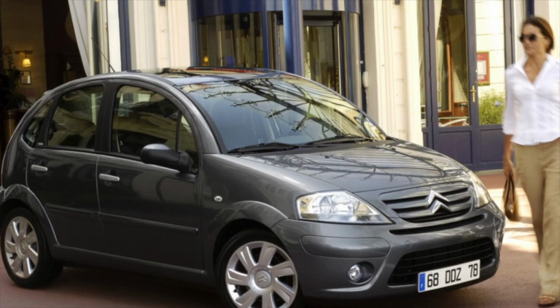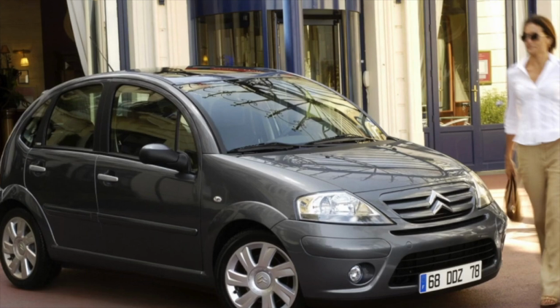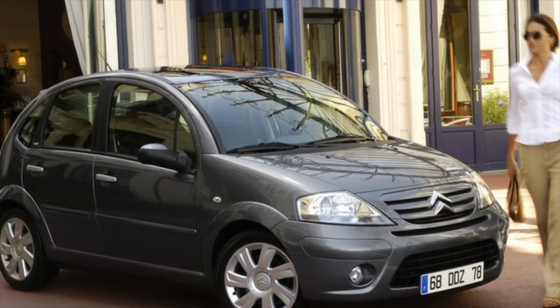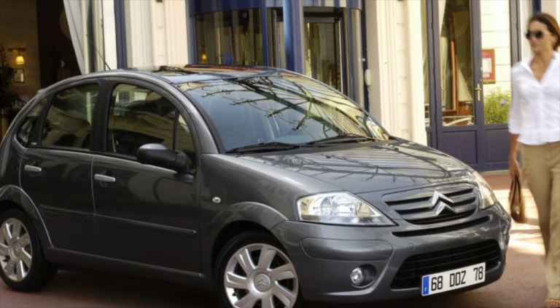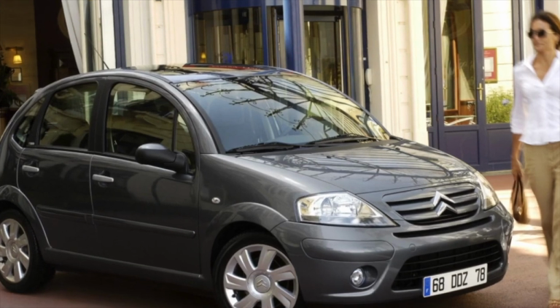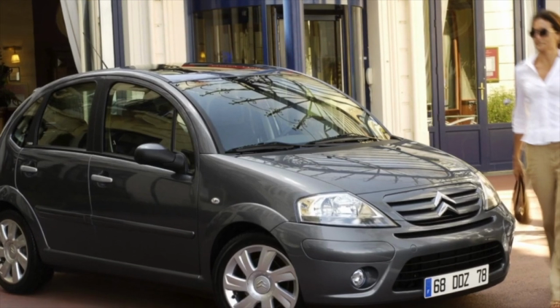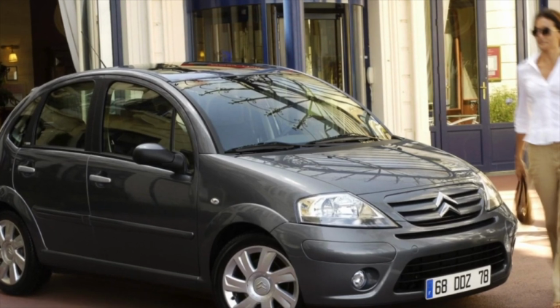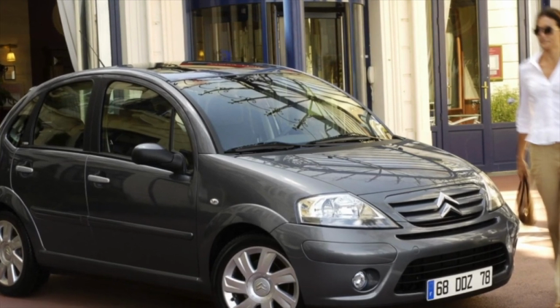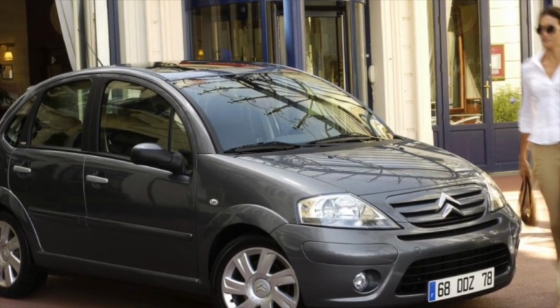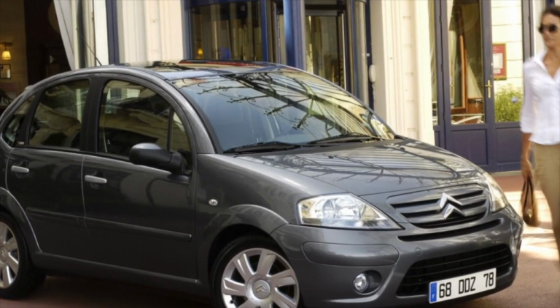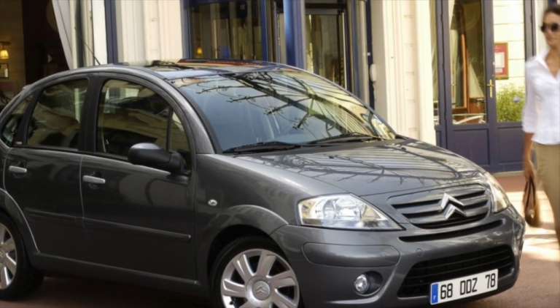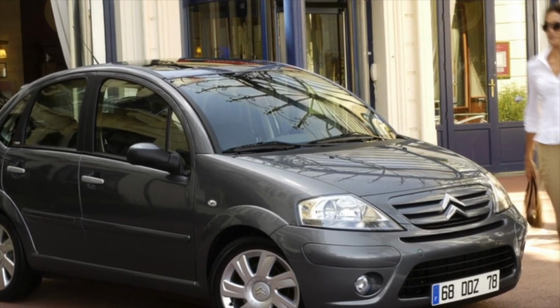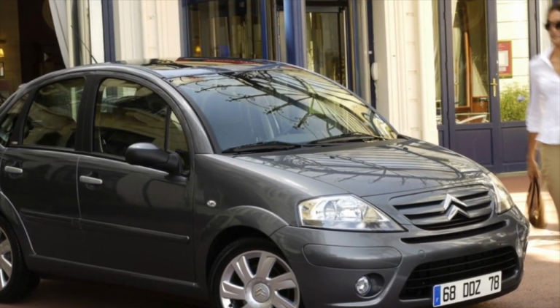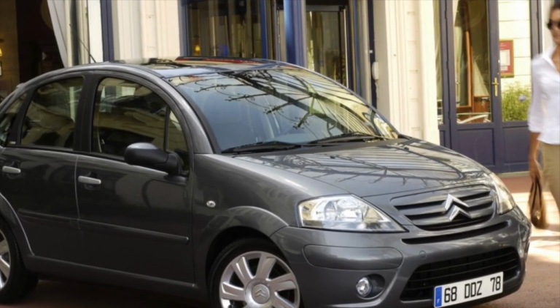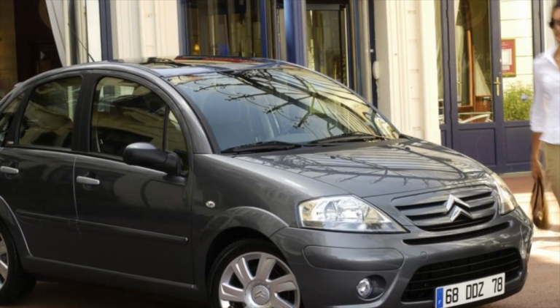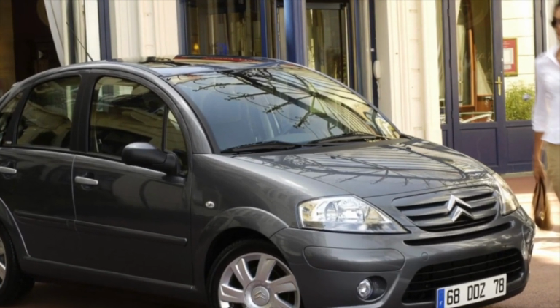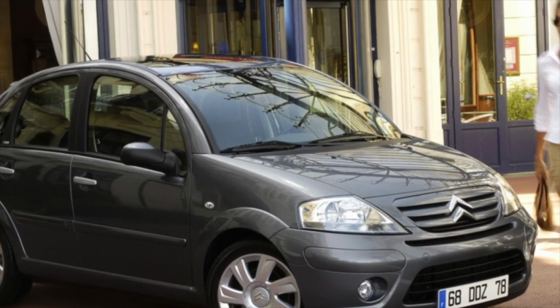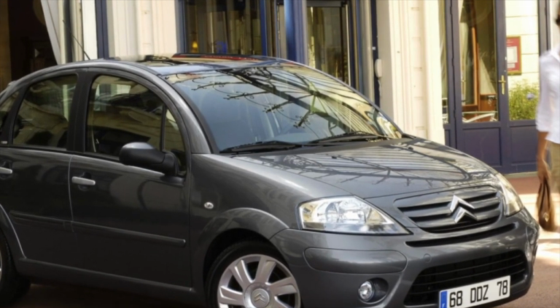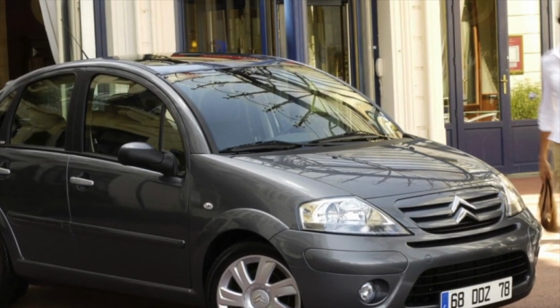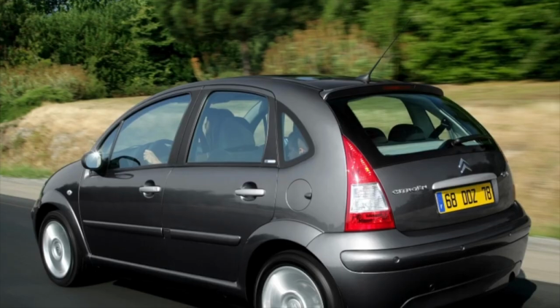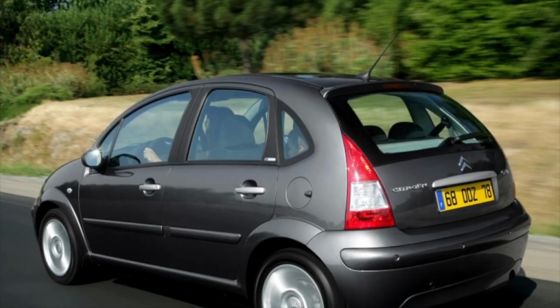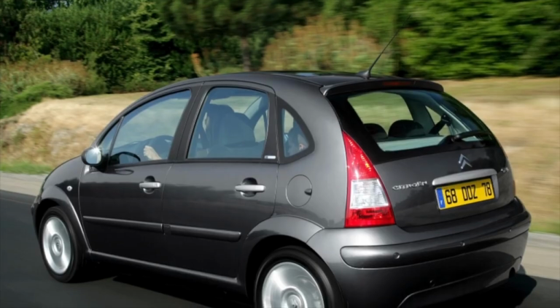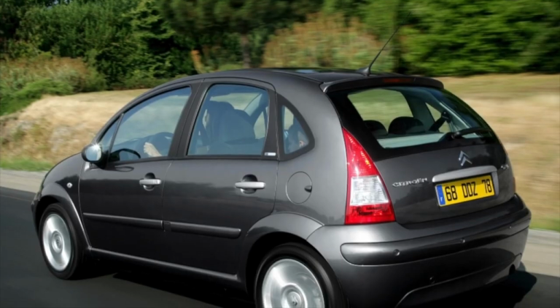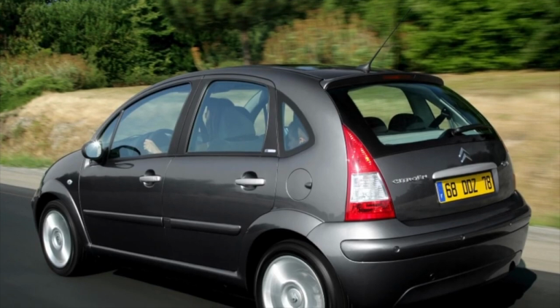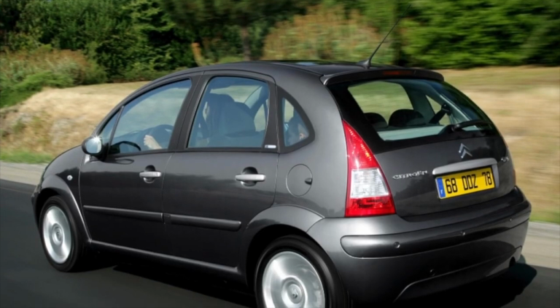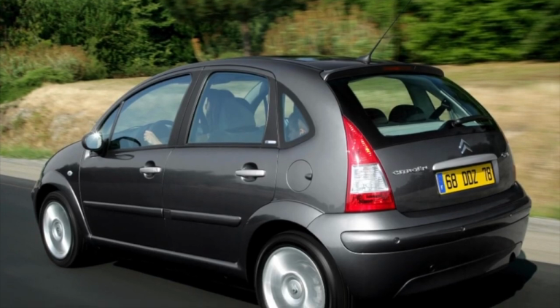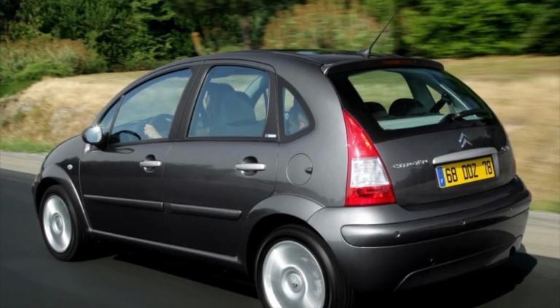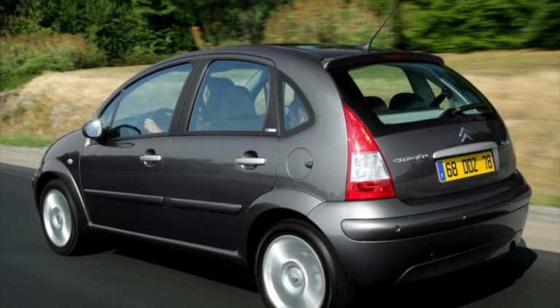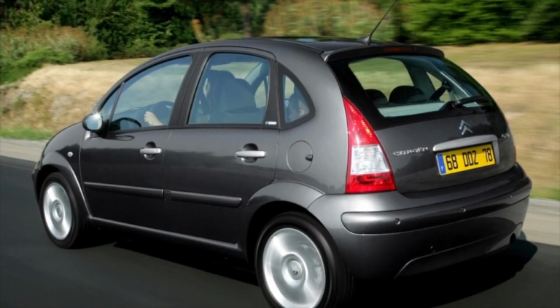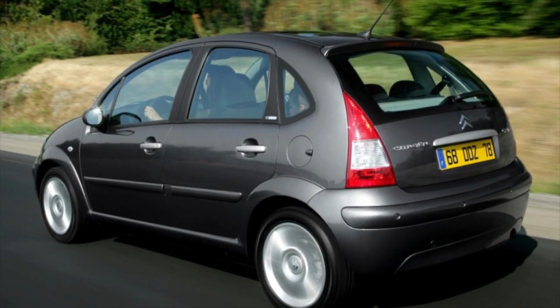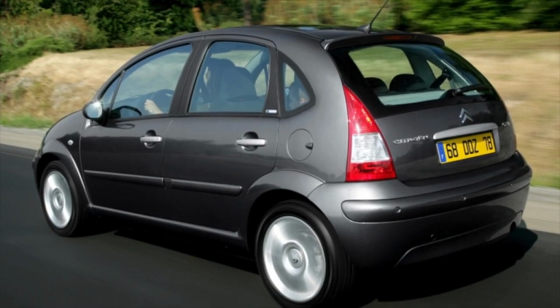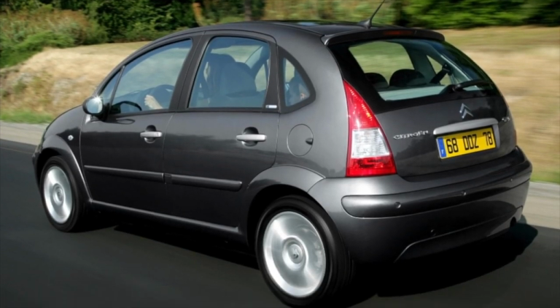Greetings, dear friends! I present to your attention the most common malfunctions and breakdowns that occur on the Citroen C3.